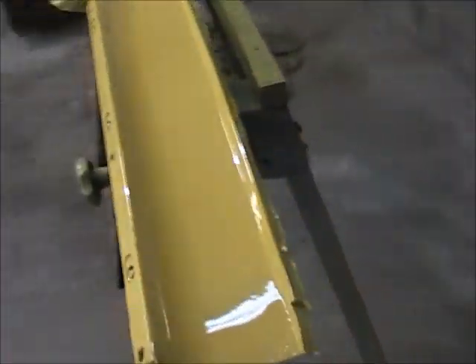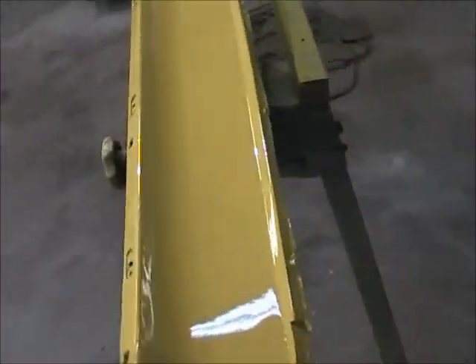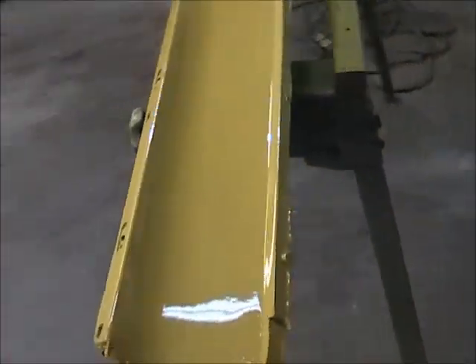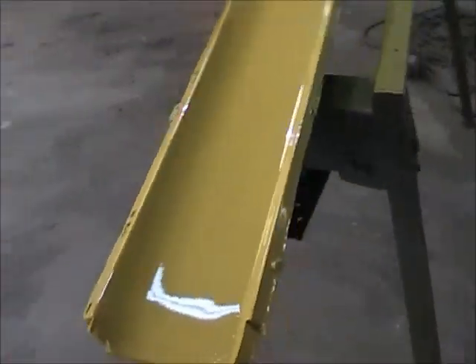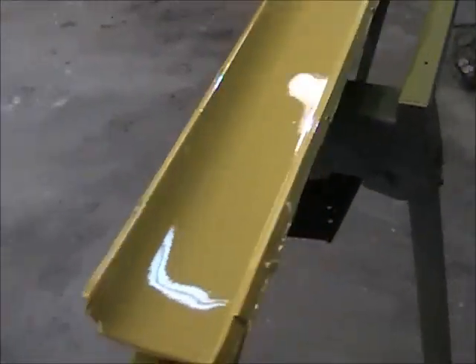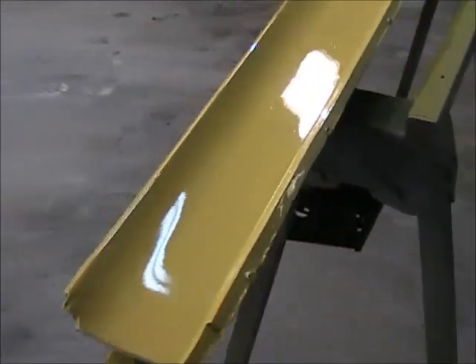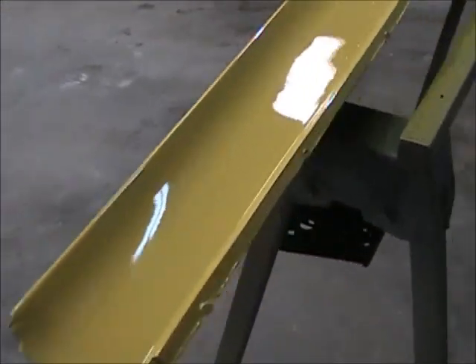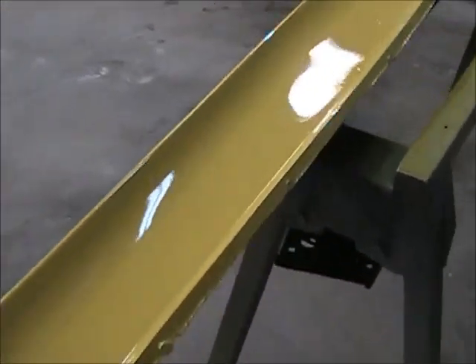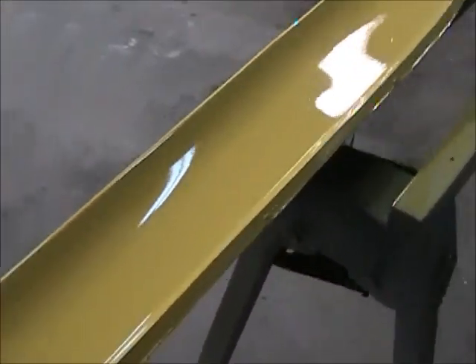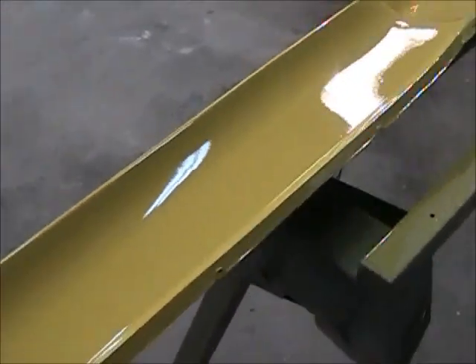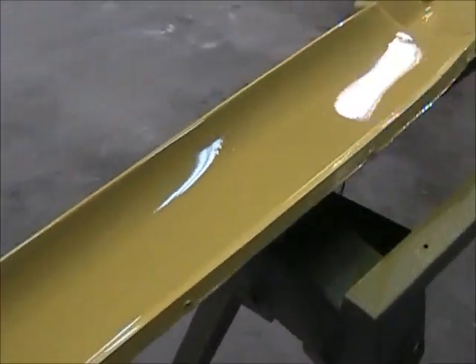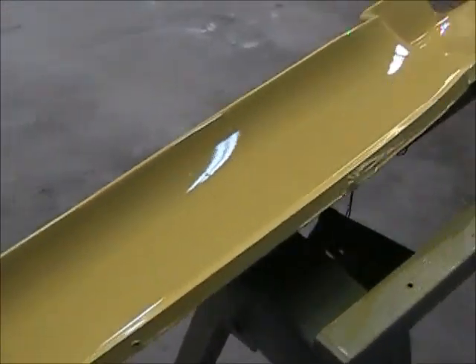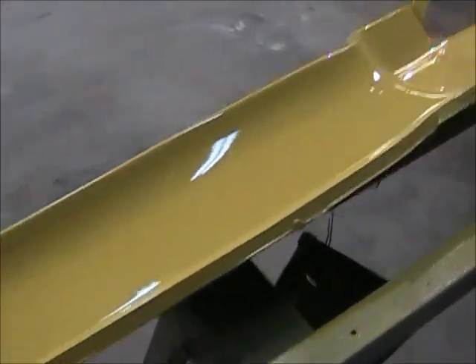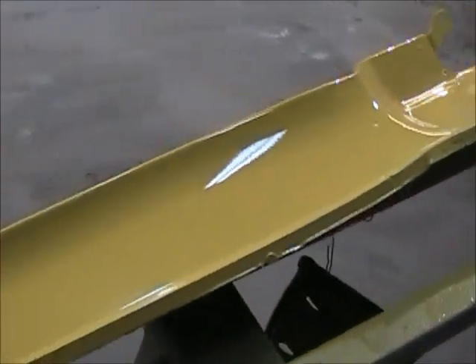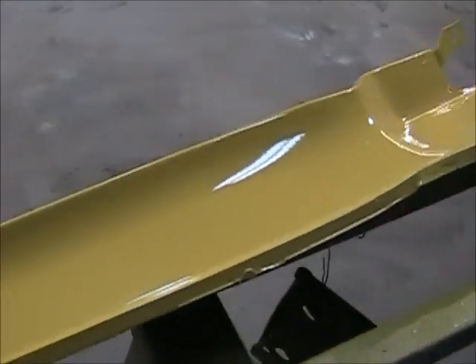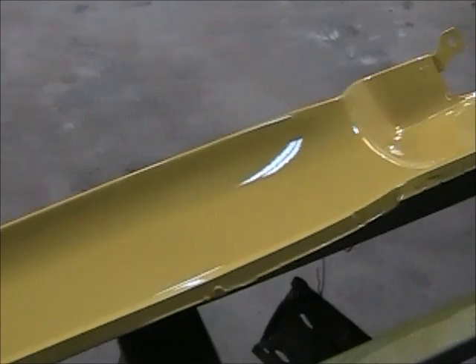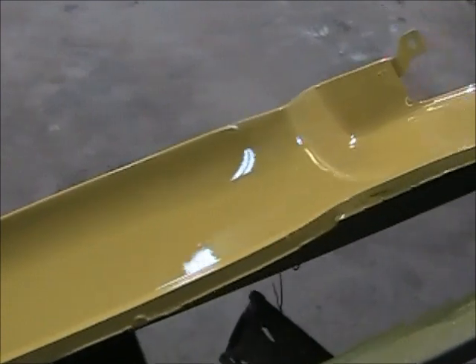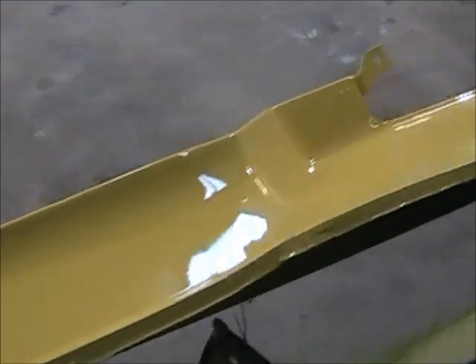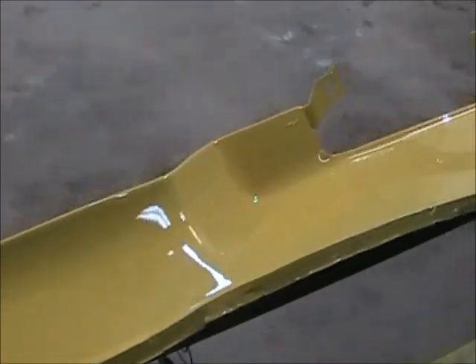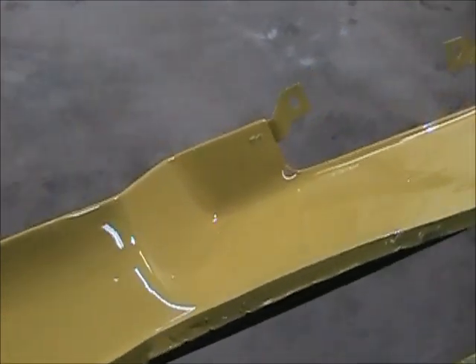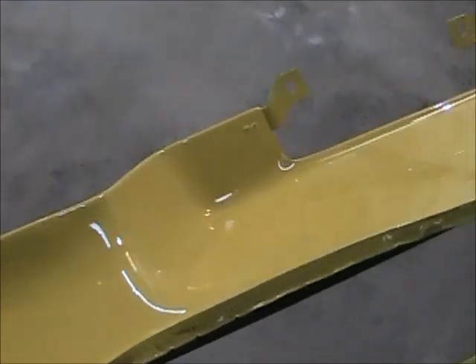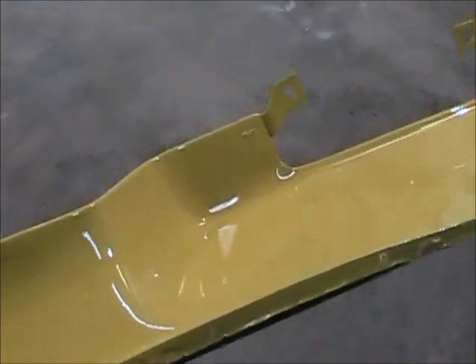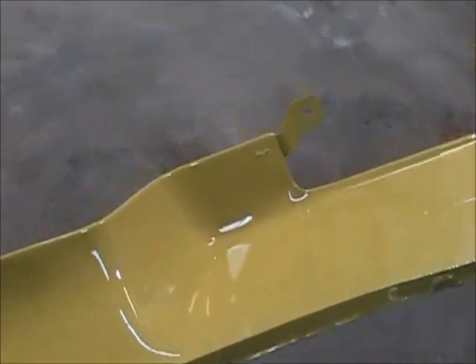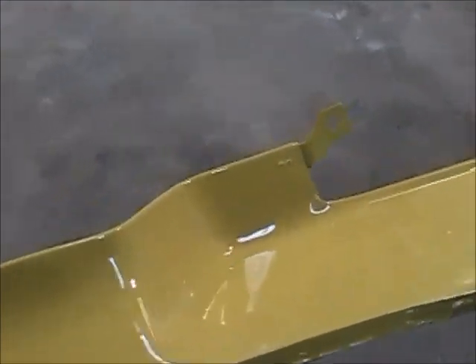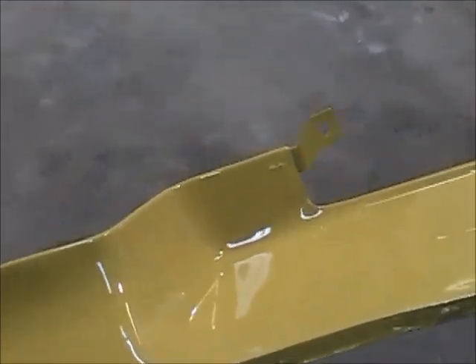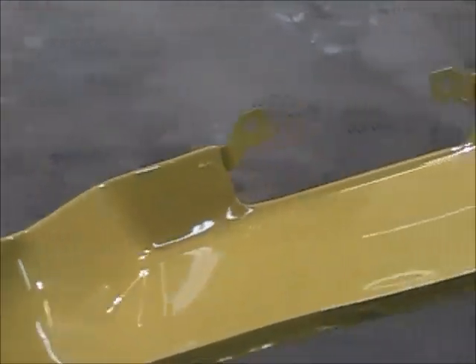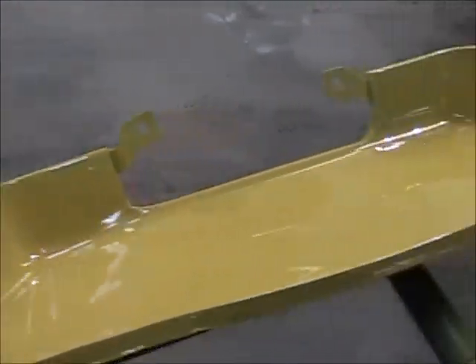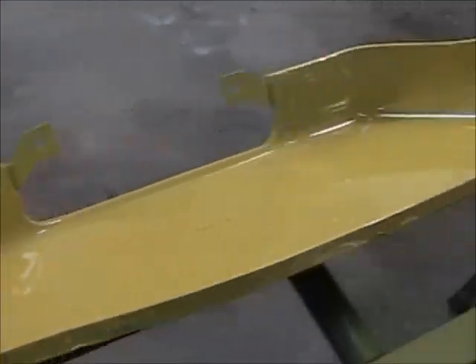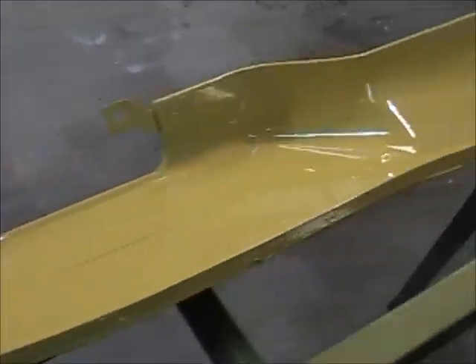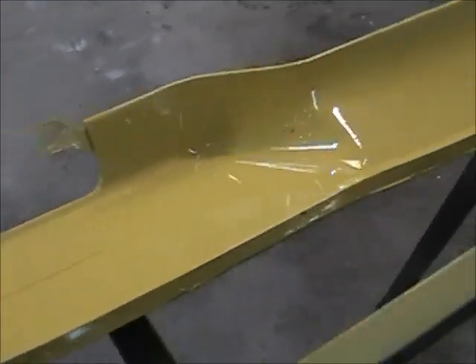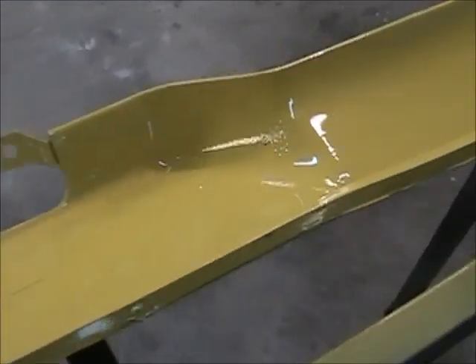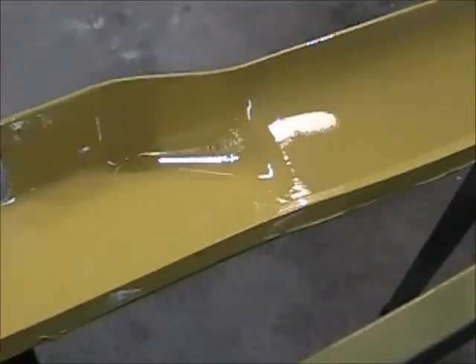I'll start putting them on the Nova the first chance I get. That way I can get that front bumper on.